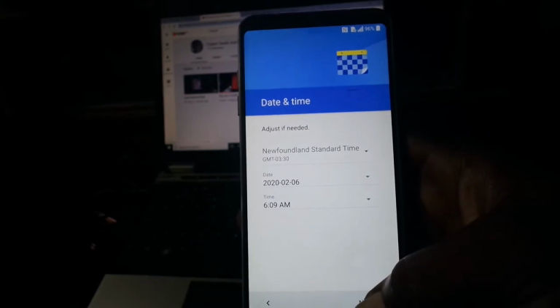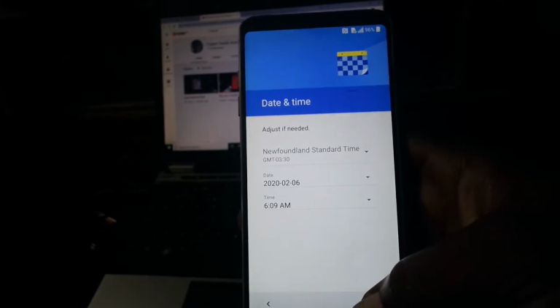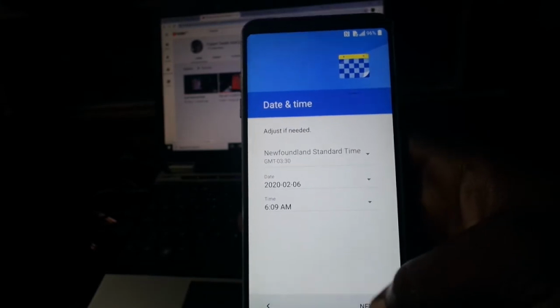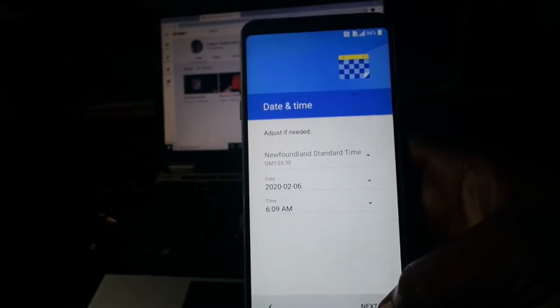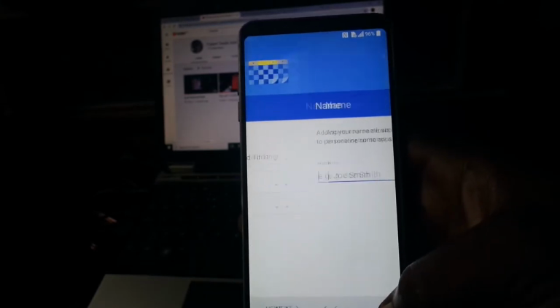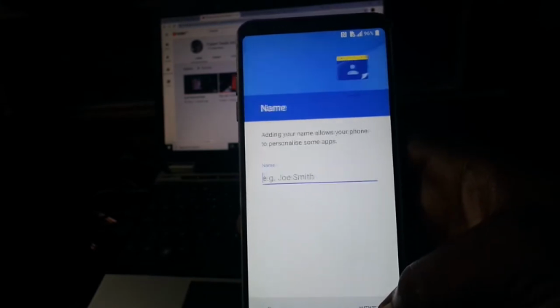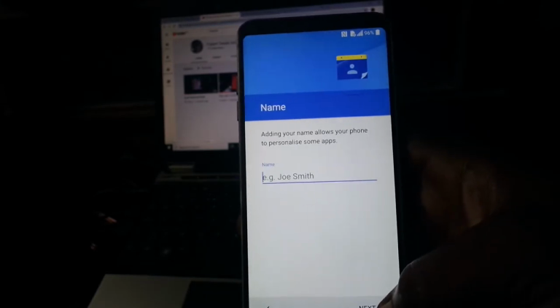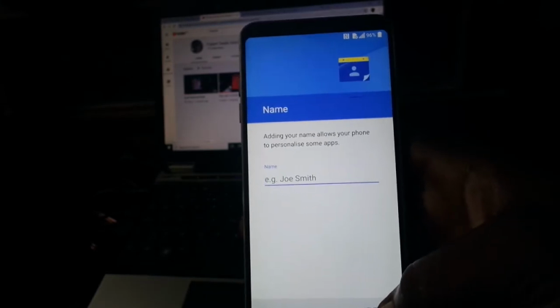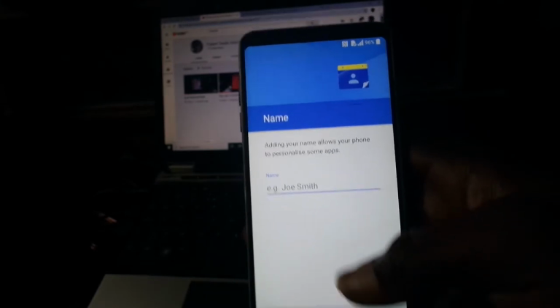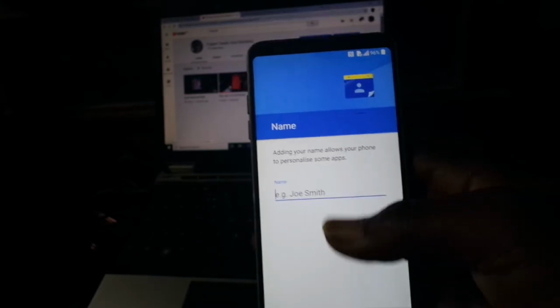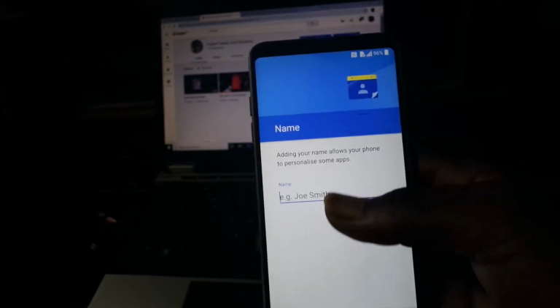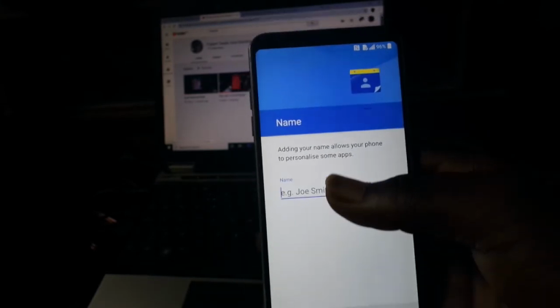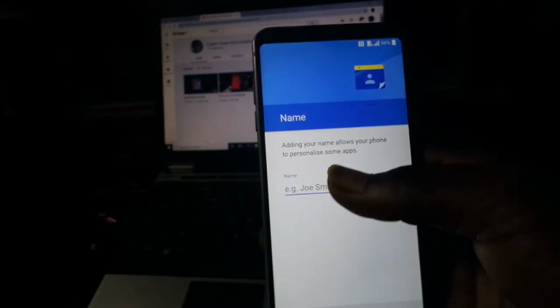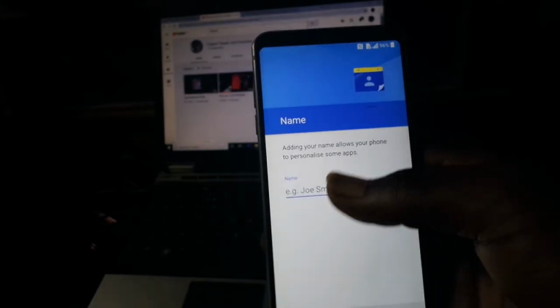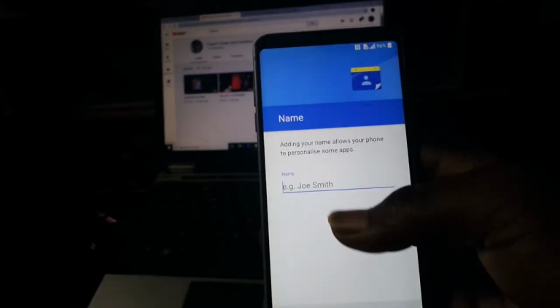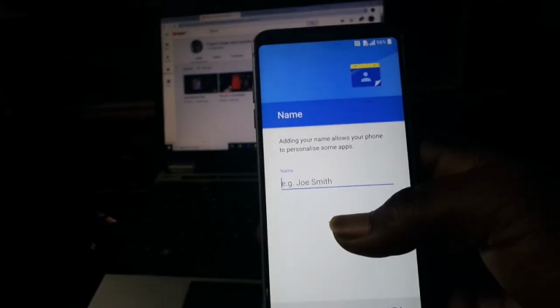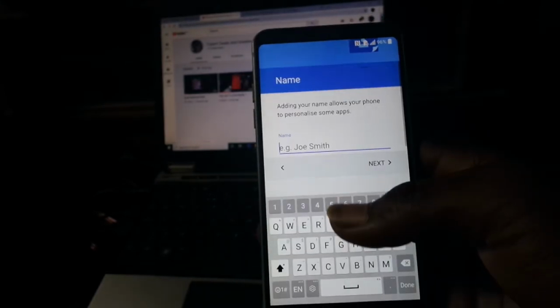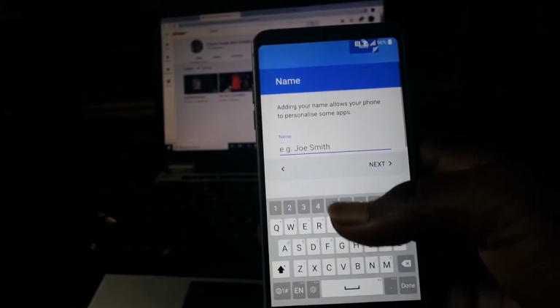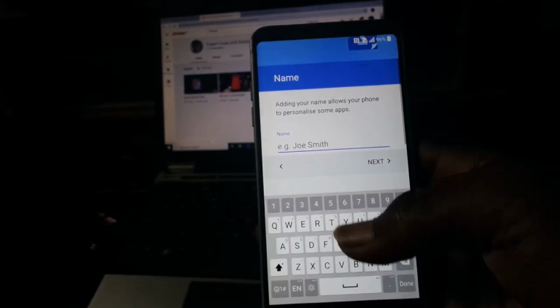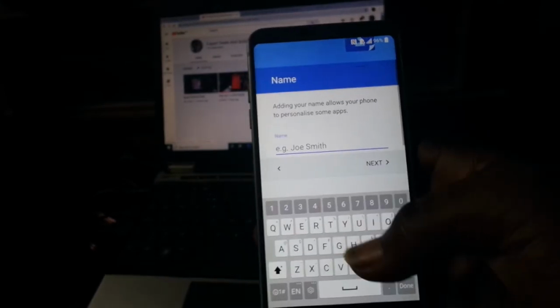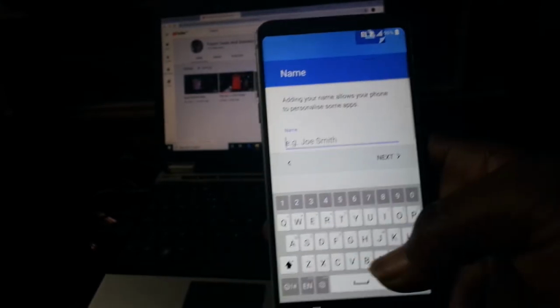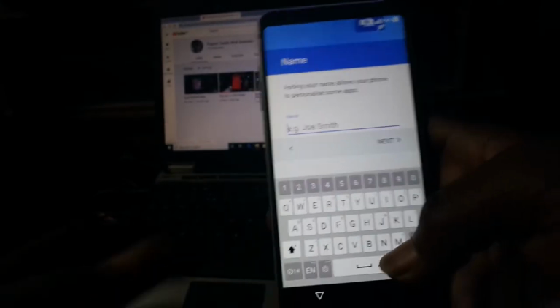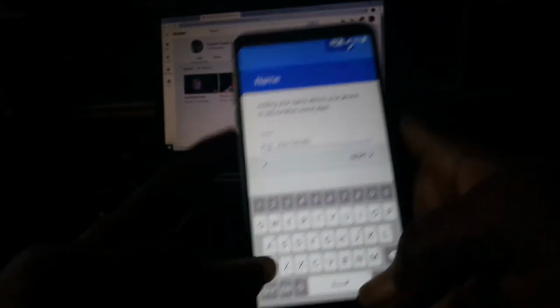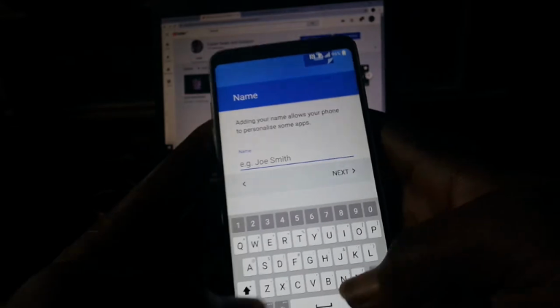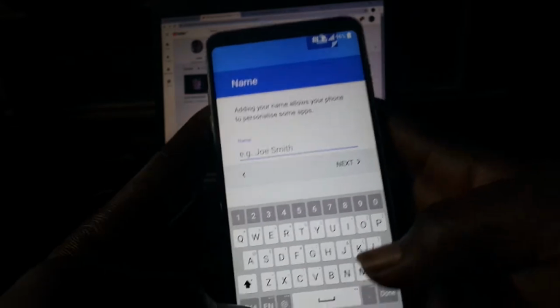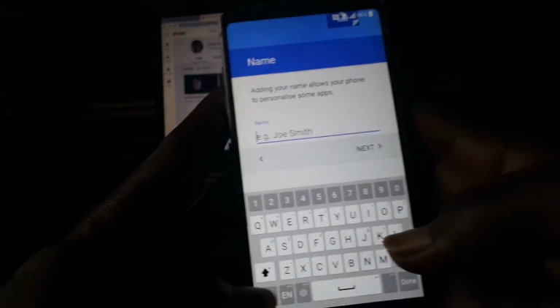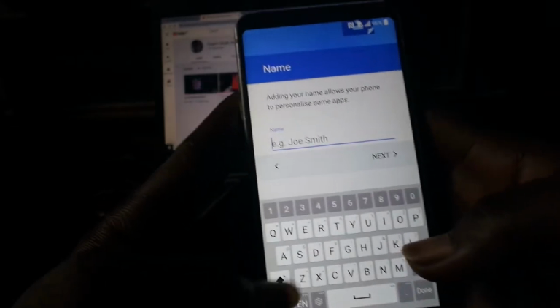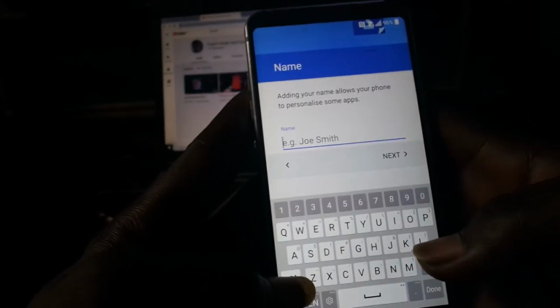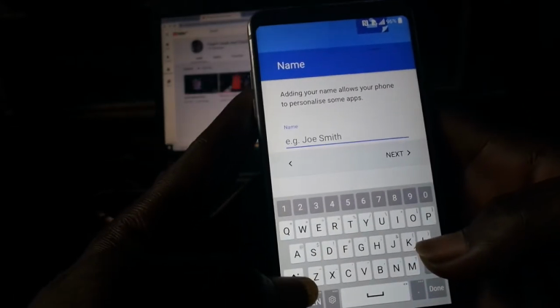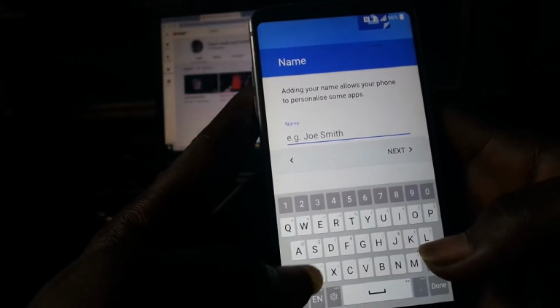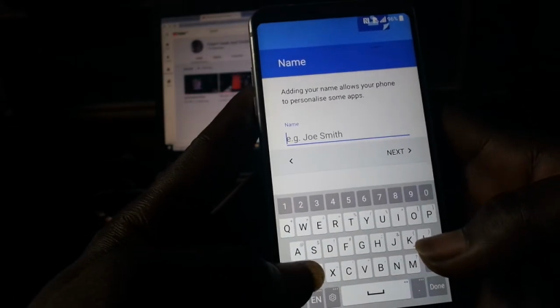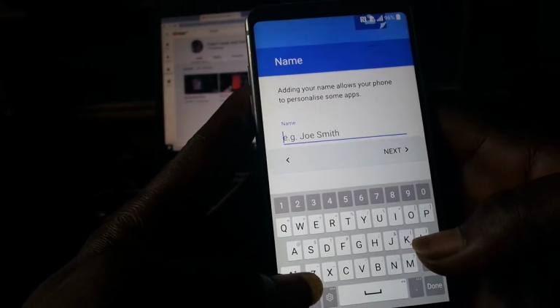Hit next again, then enter your name here.